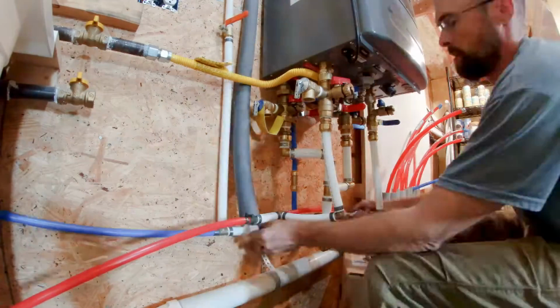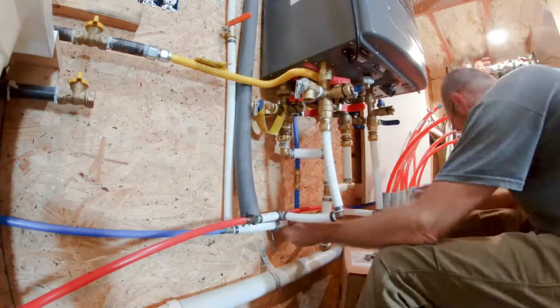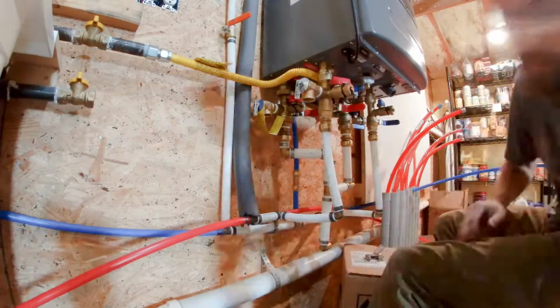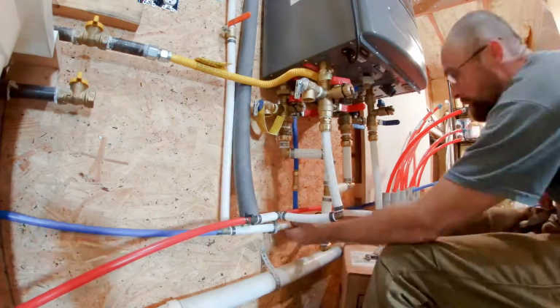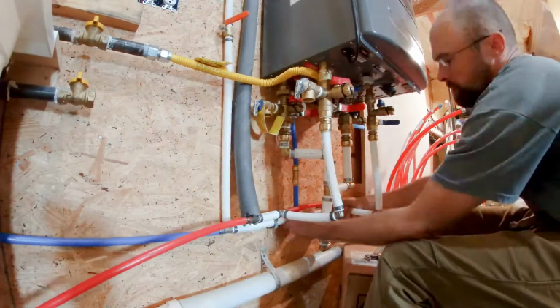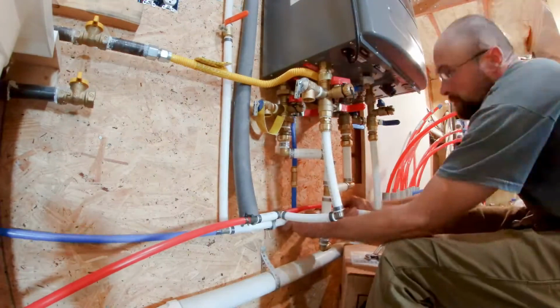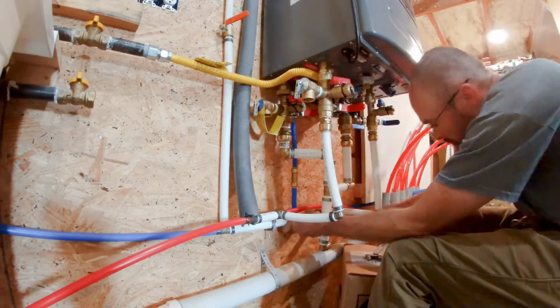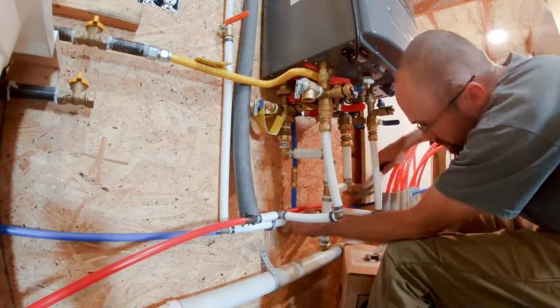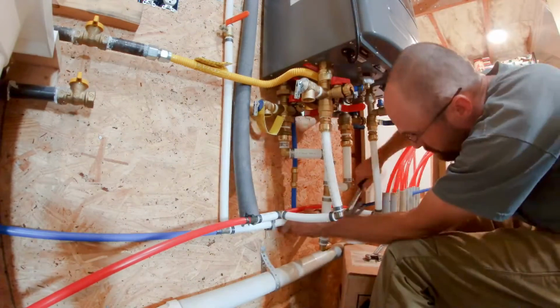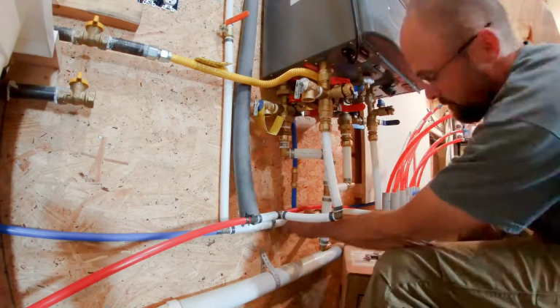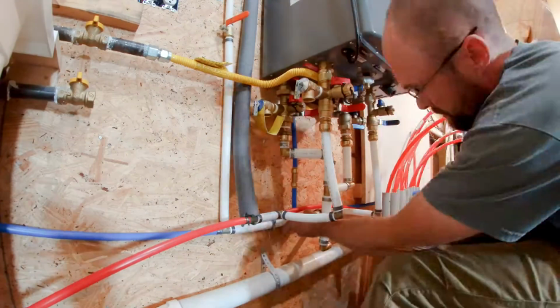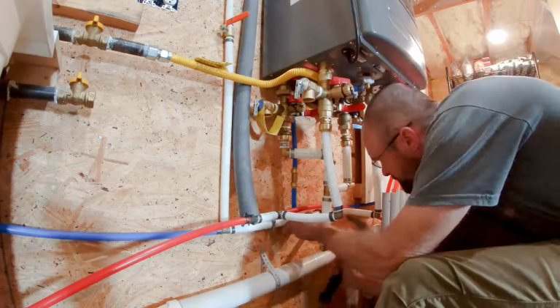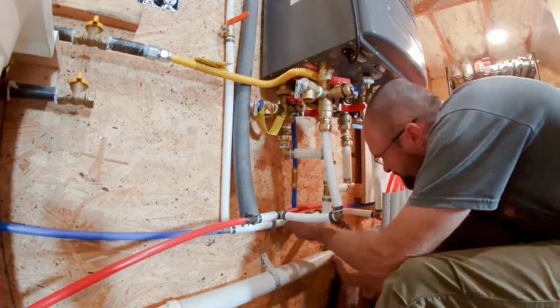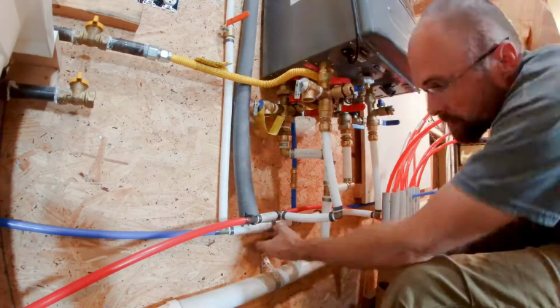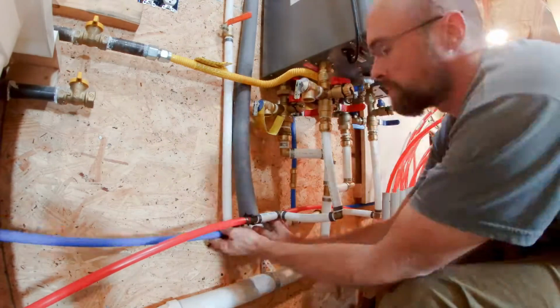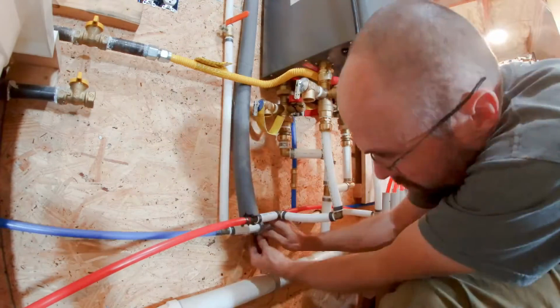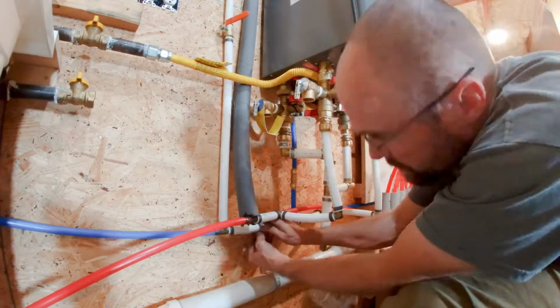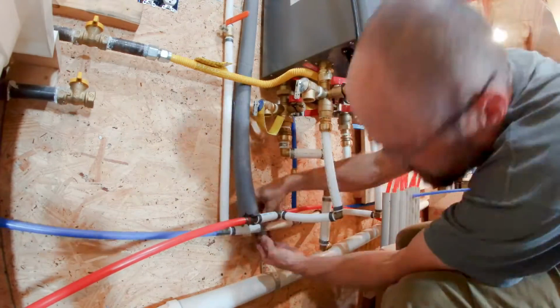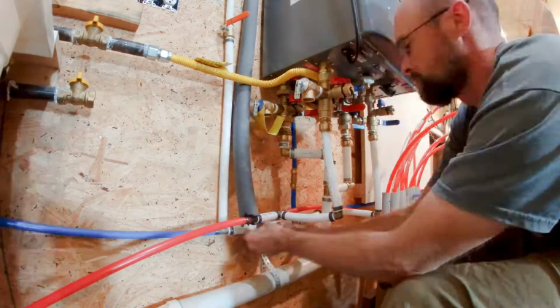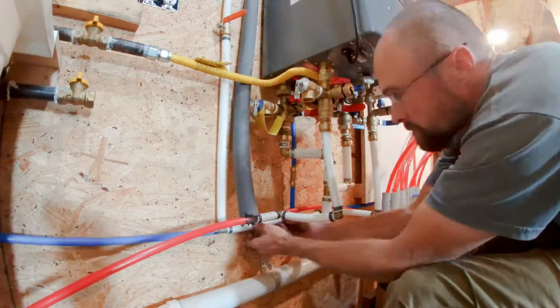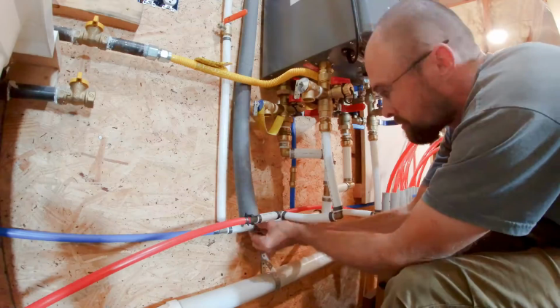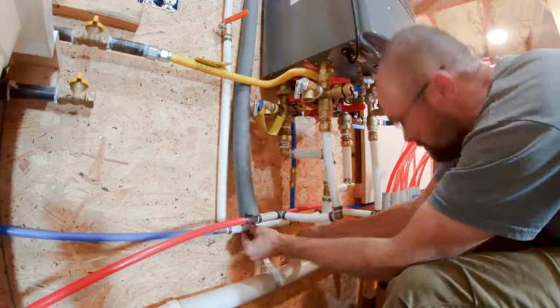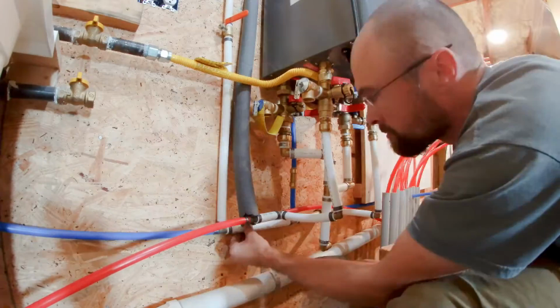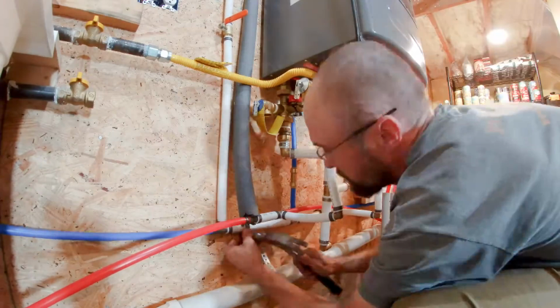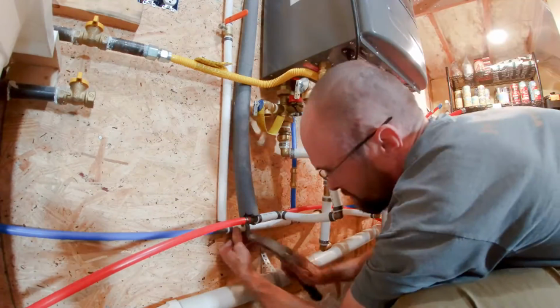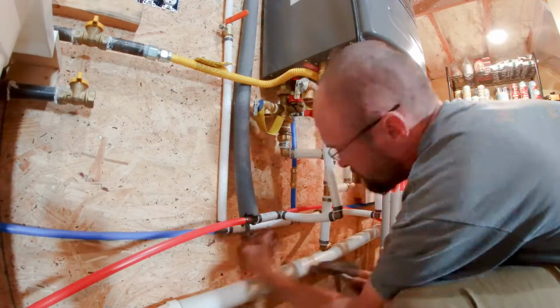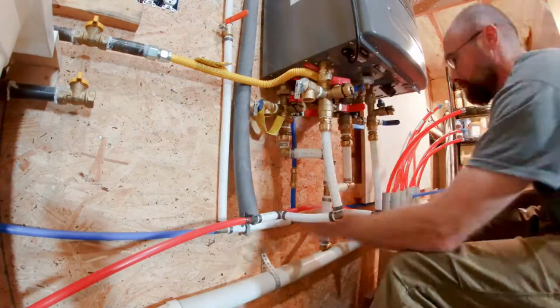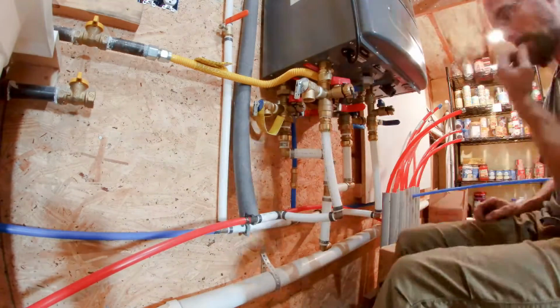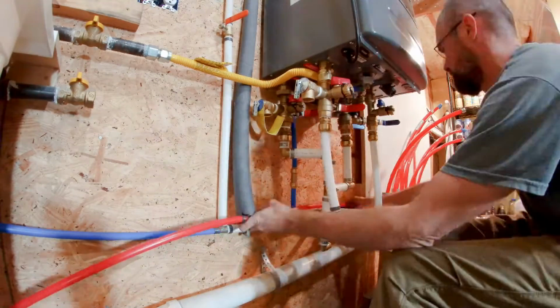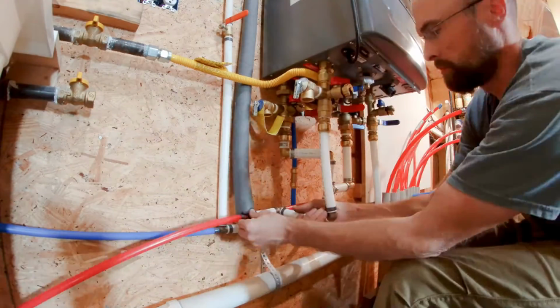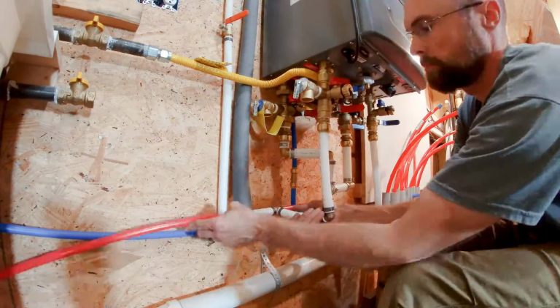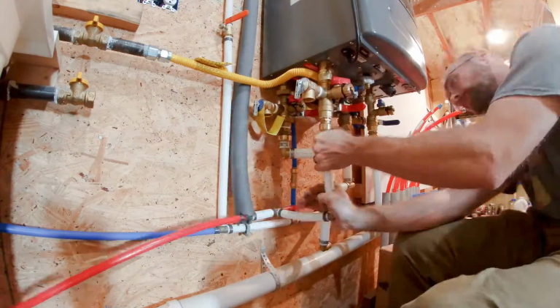Because the wall behind the boiler is sheathed with OSB, I can easily mount the piping to the wall with clips or wooden blocks.